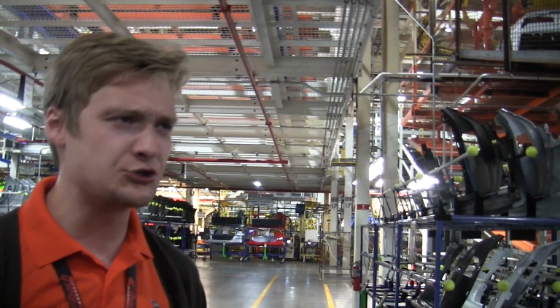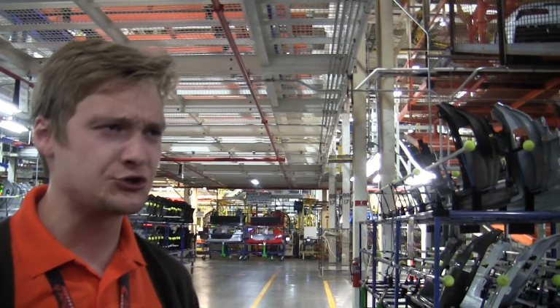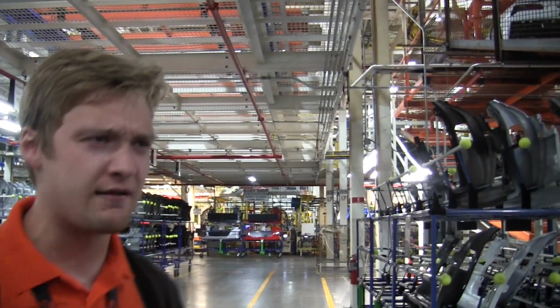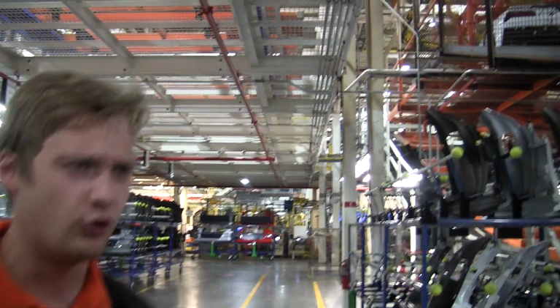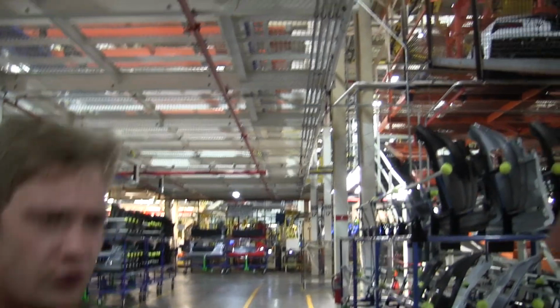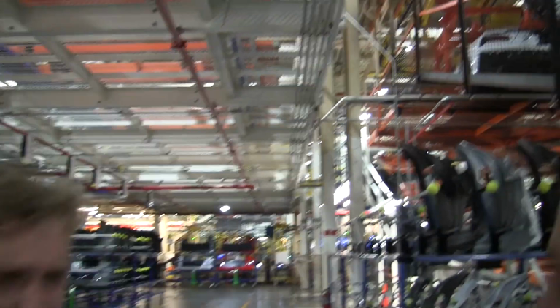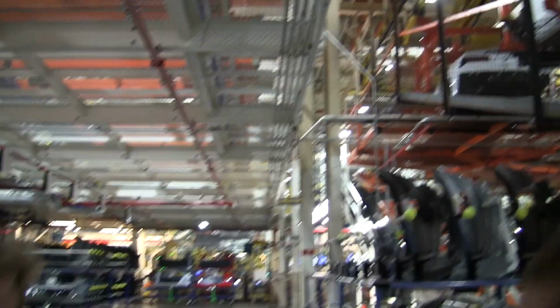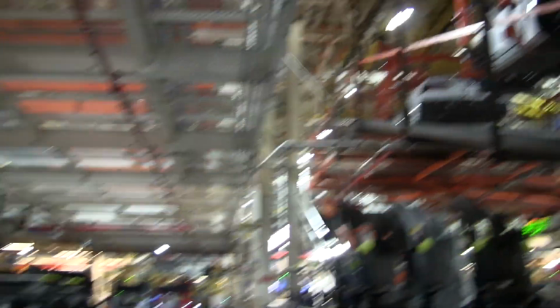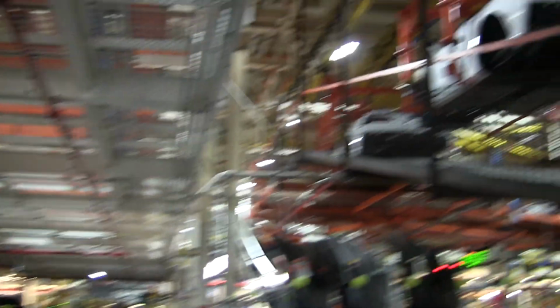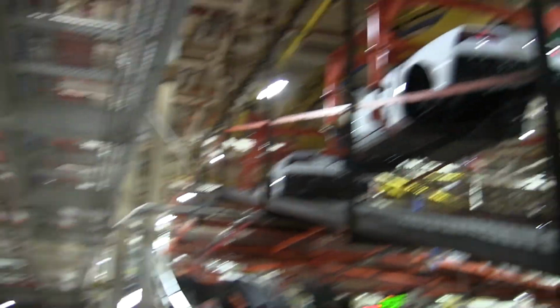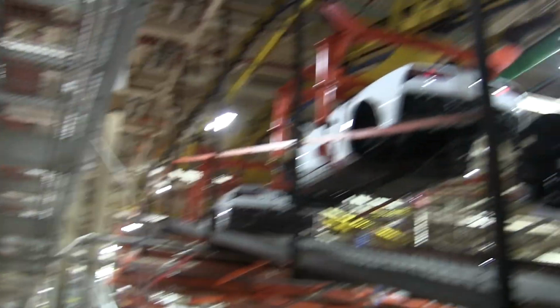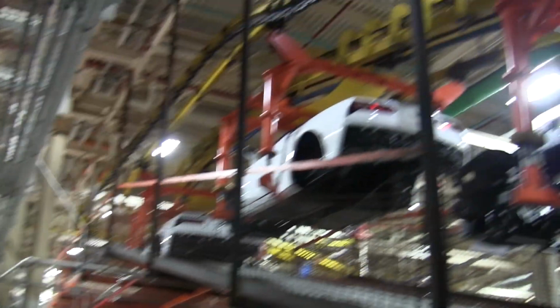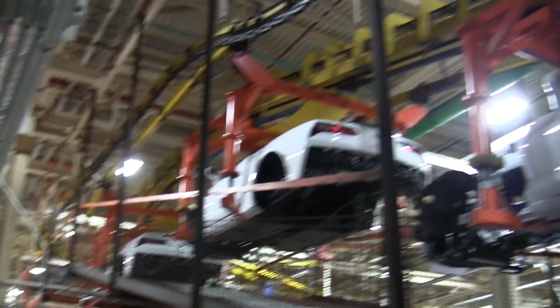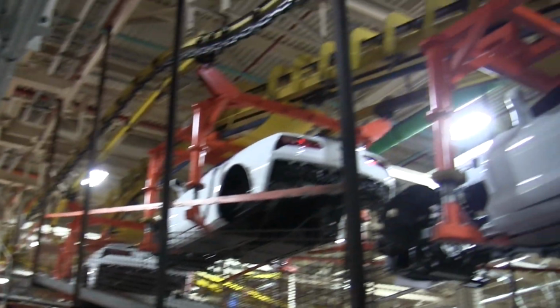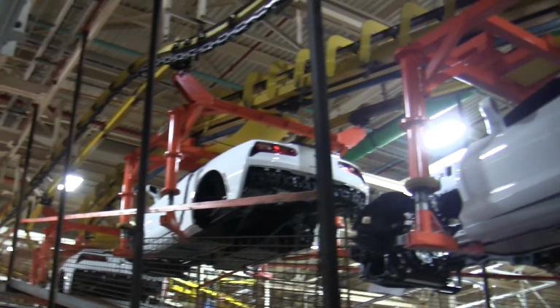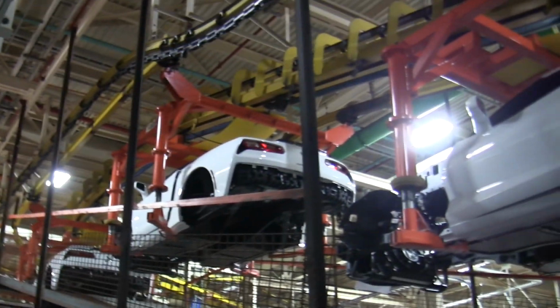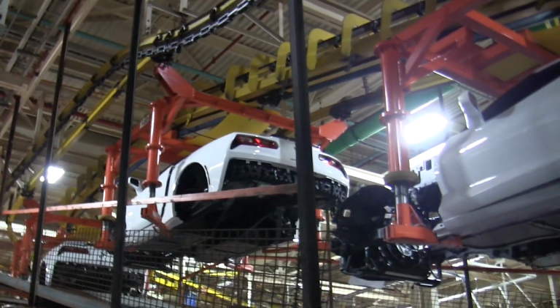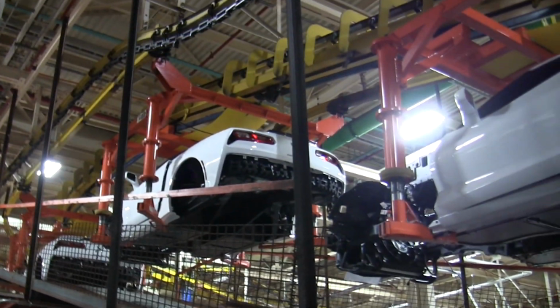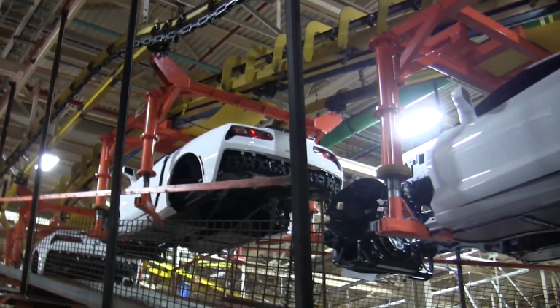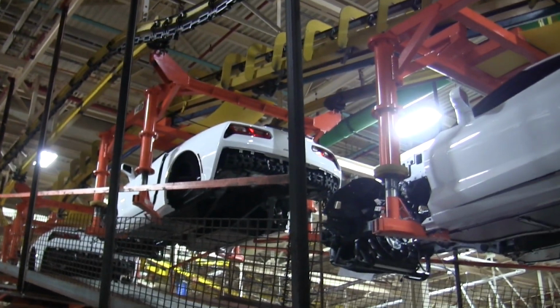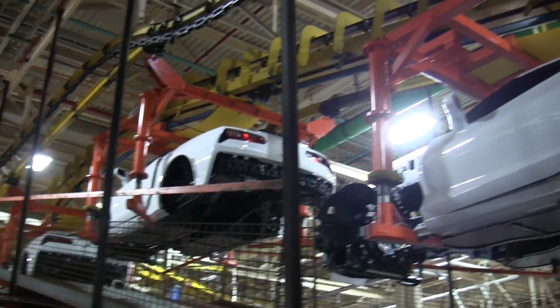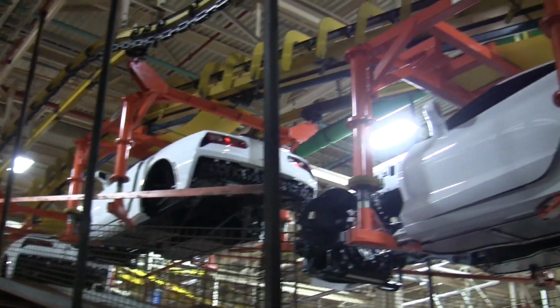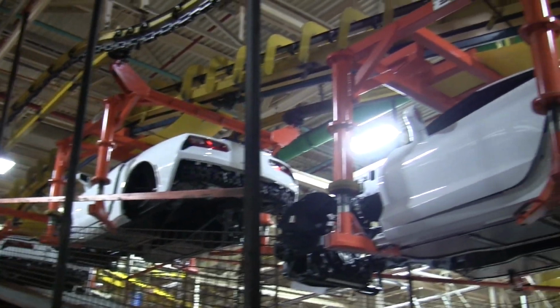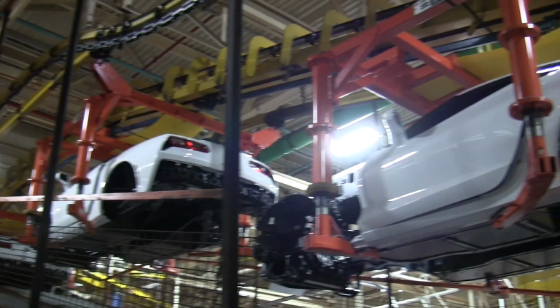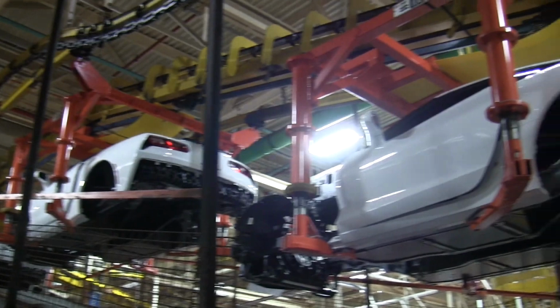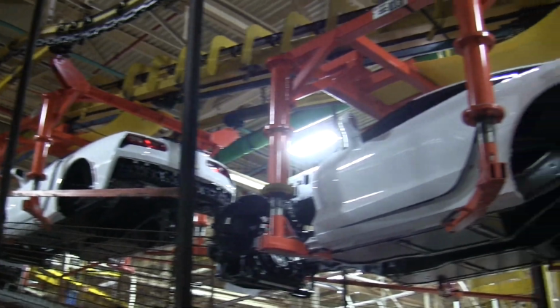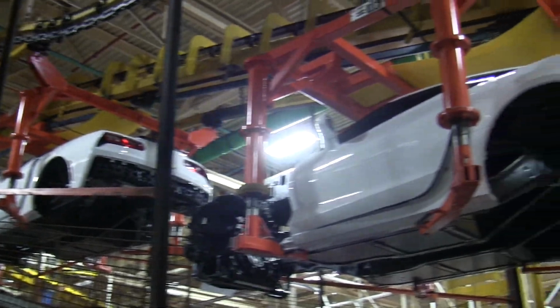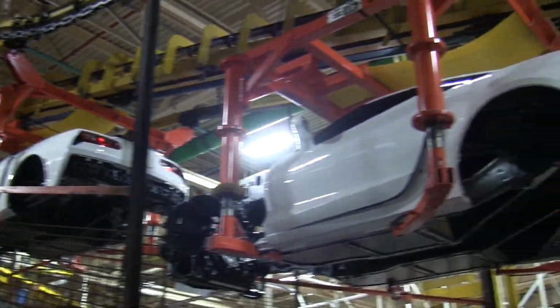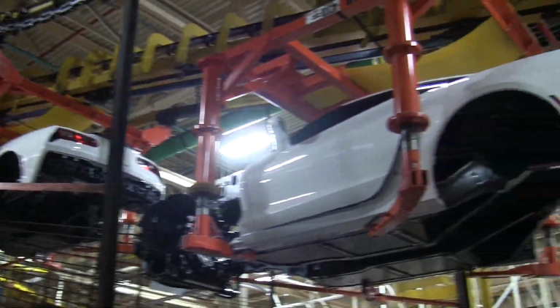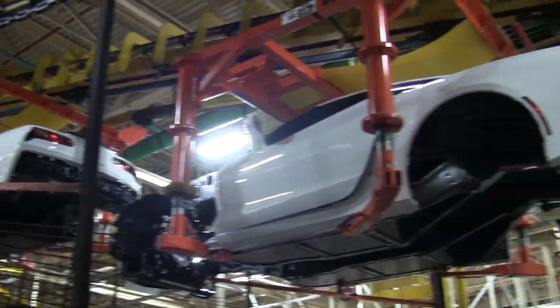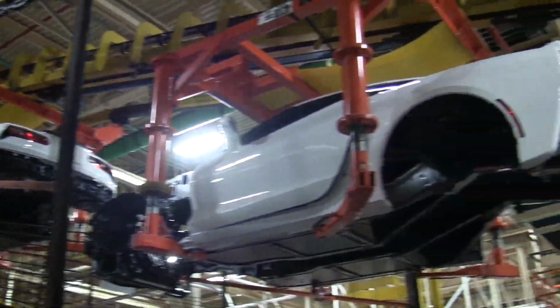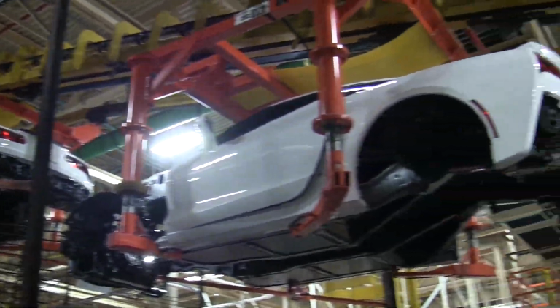The panels usually travel around two miles of conveyor belts and go through a baking process.